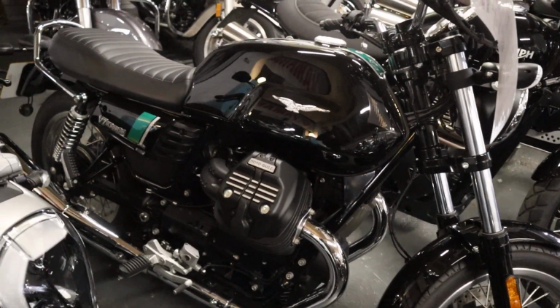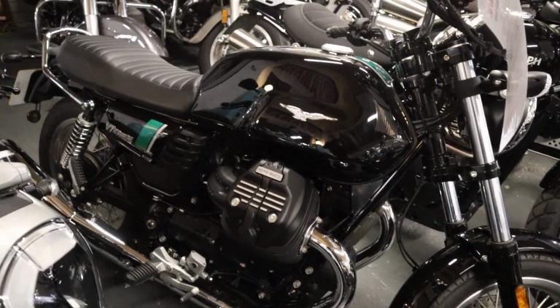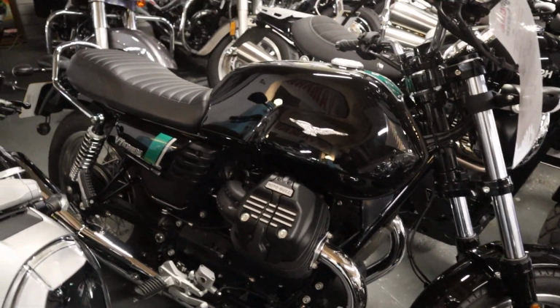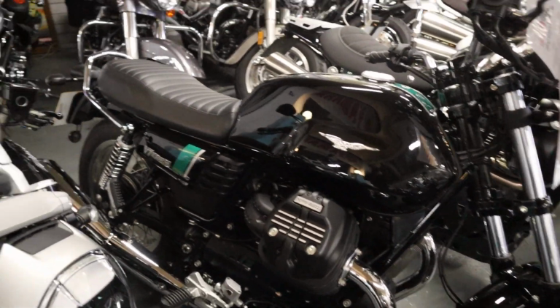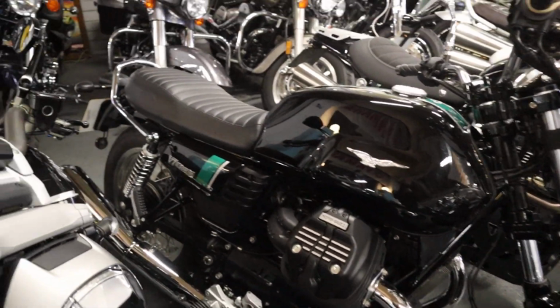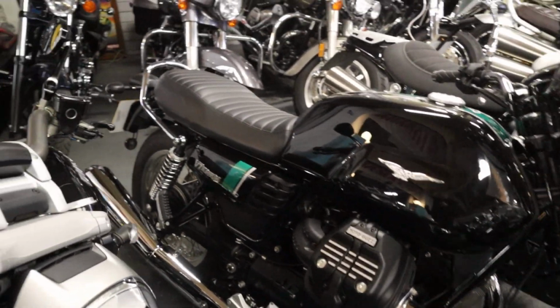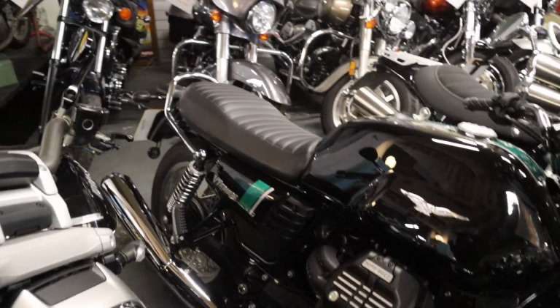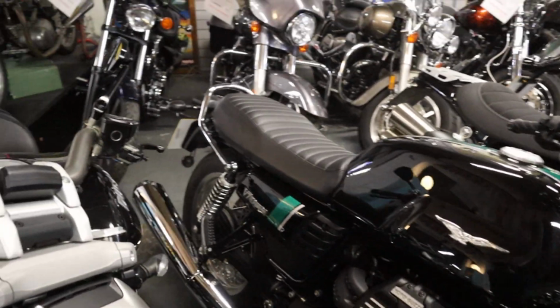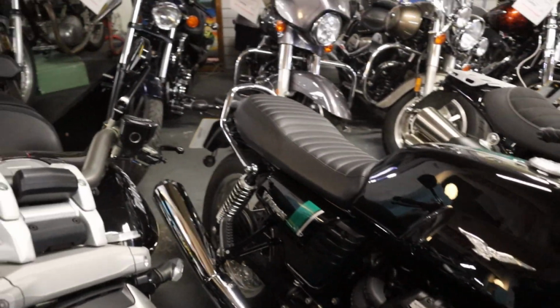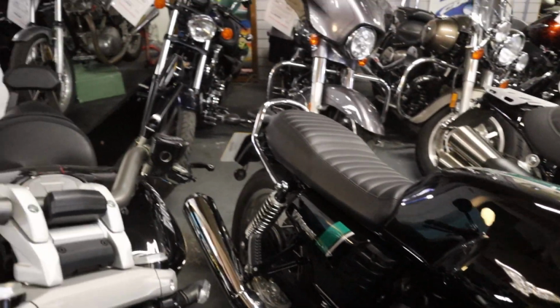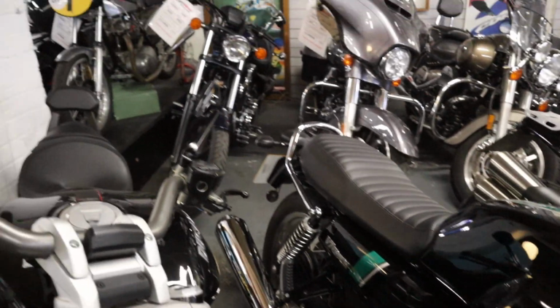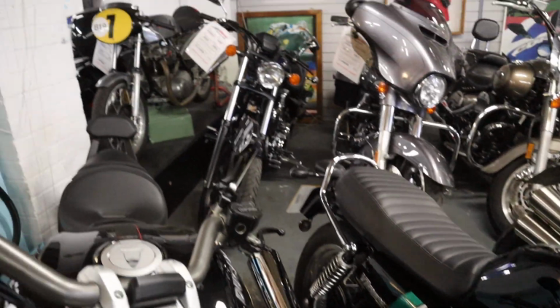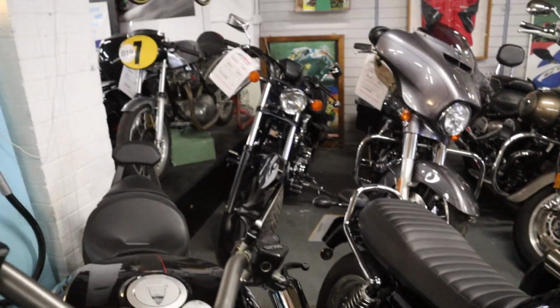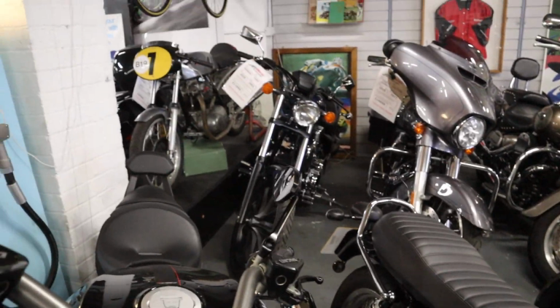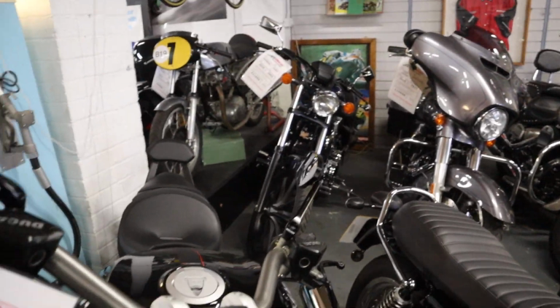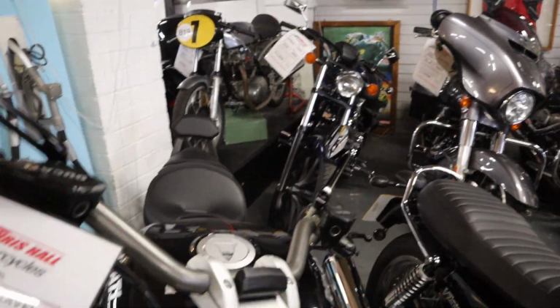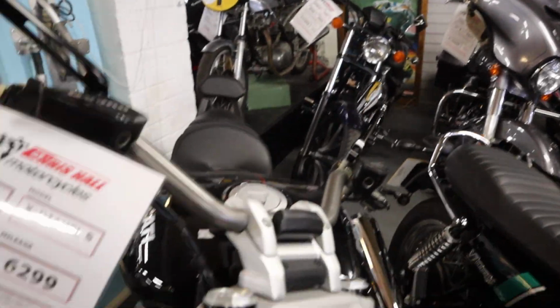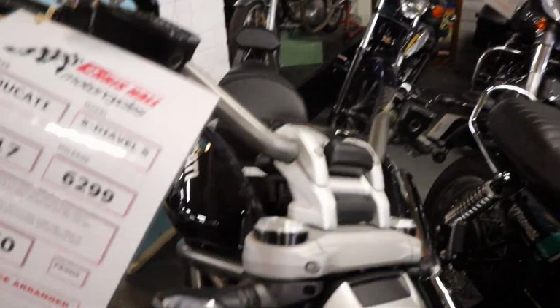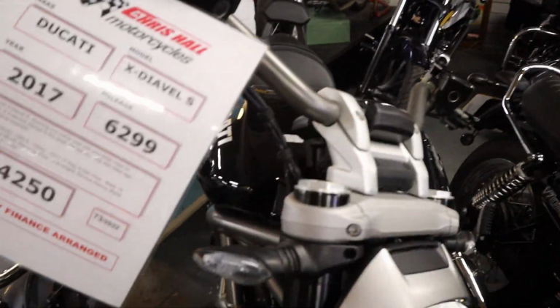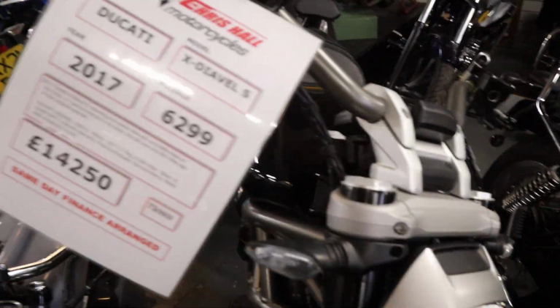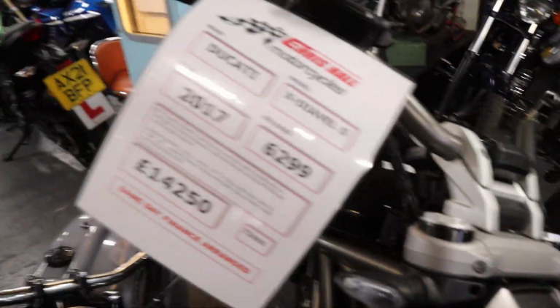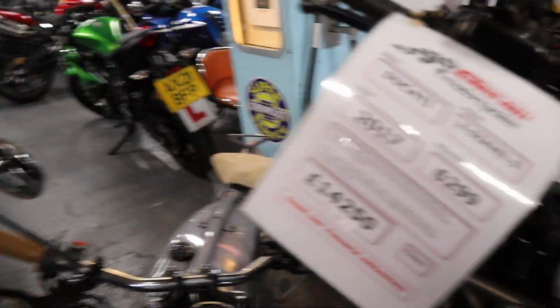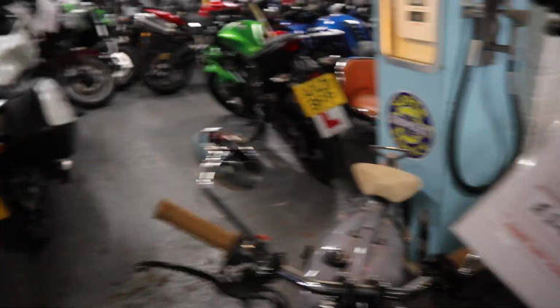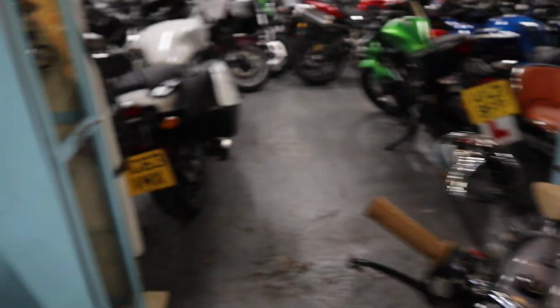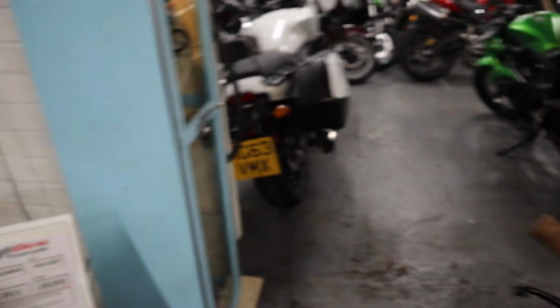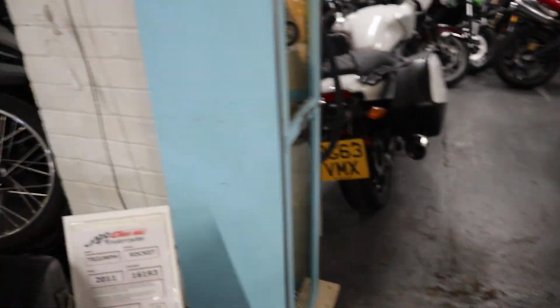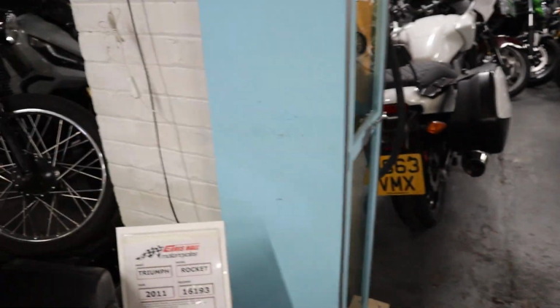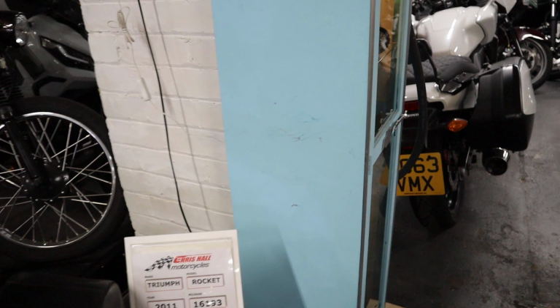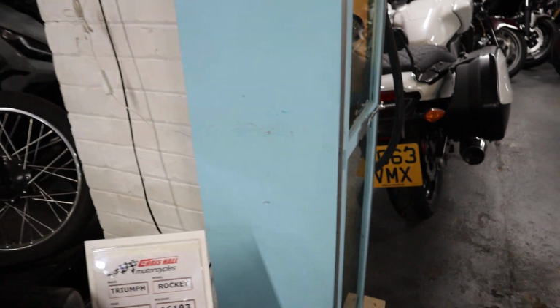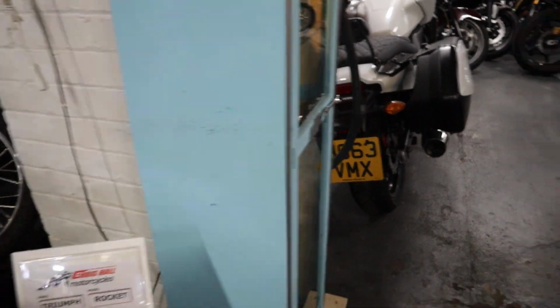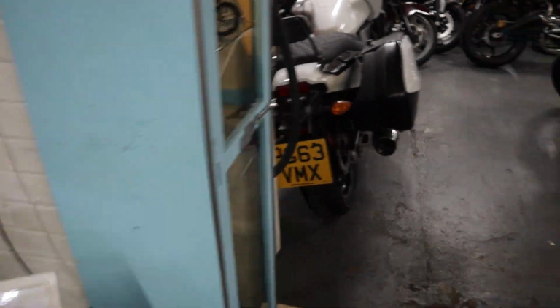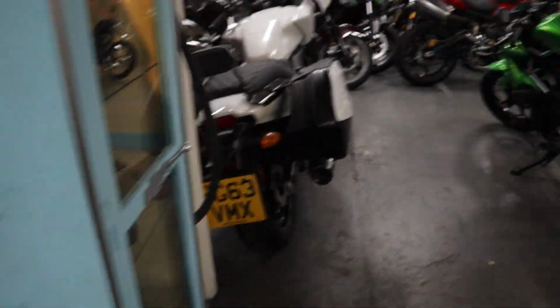We've still got the Fury, the Diavel, and the Rocket in stock.